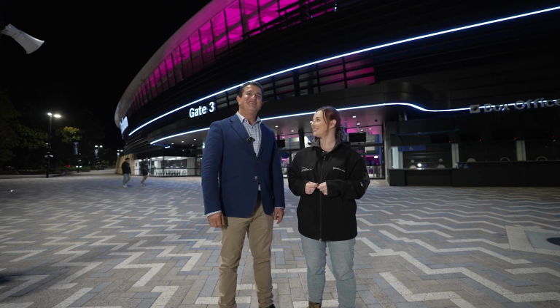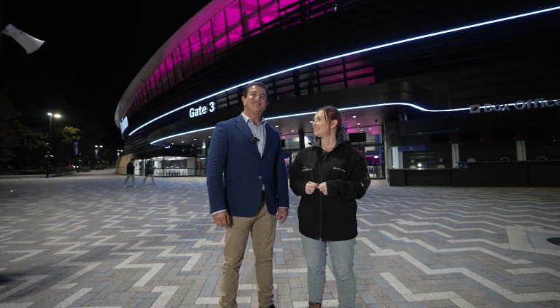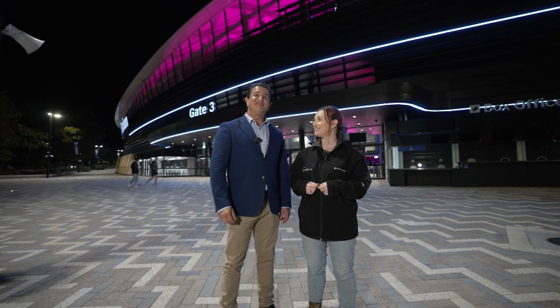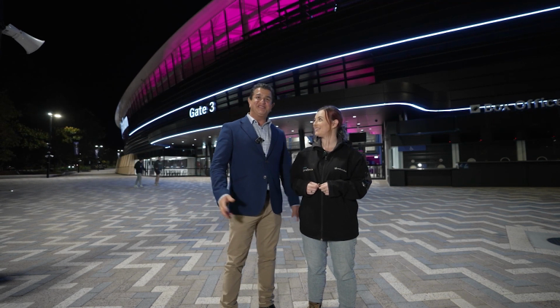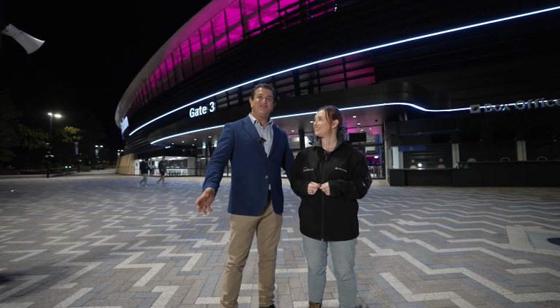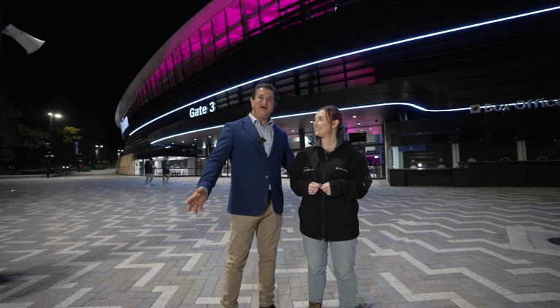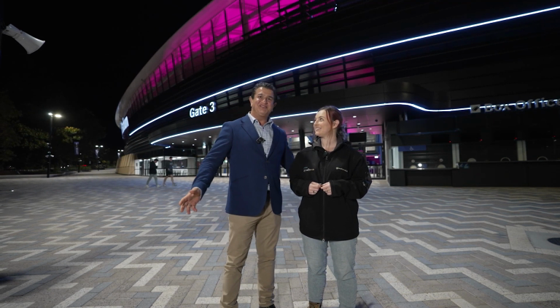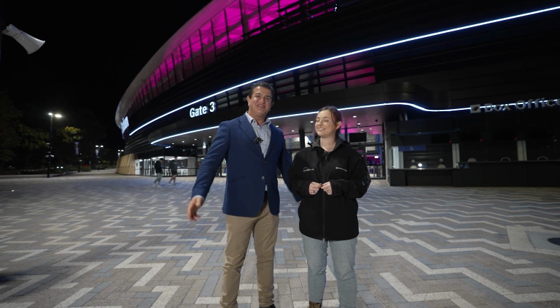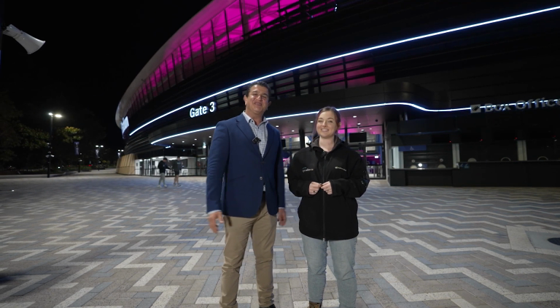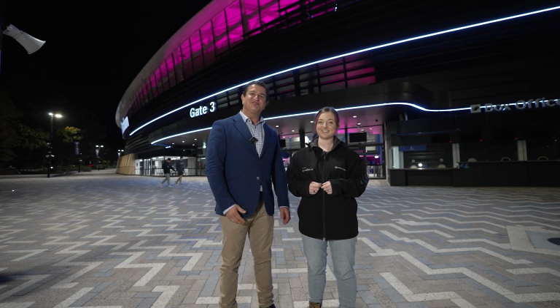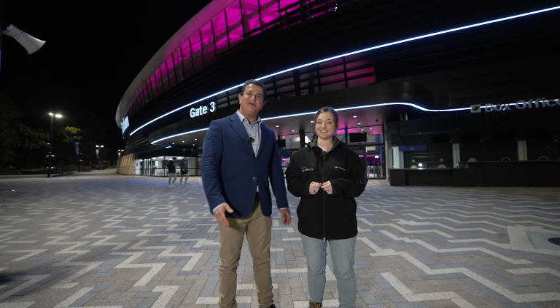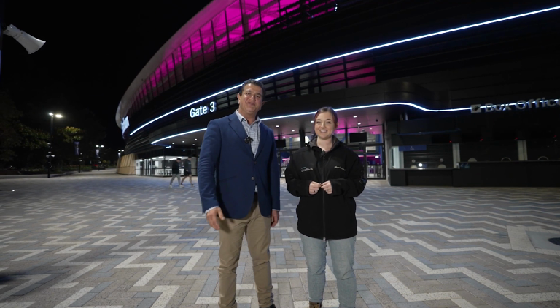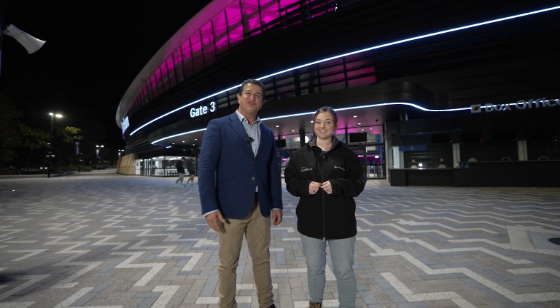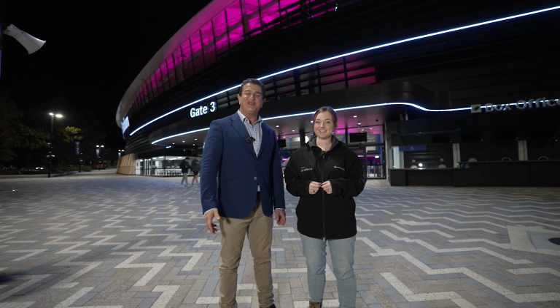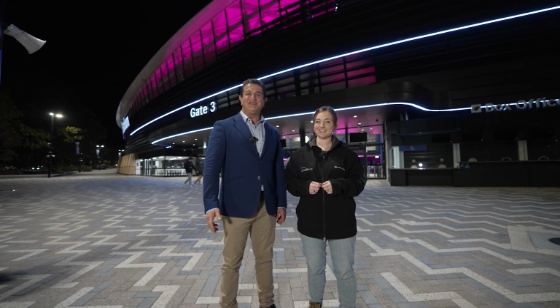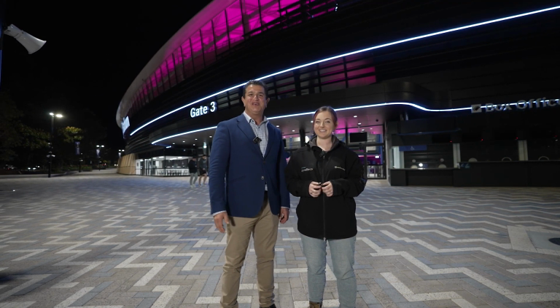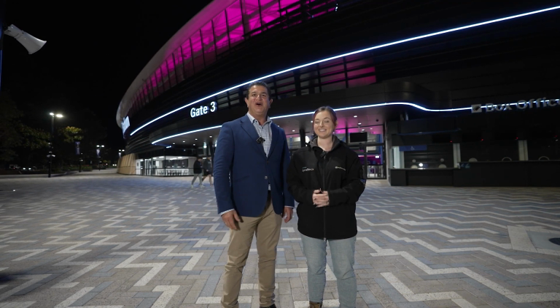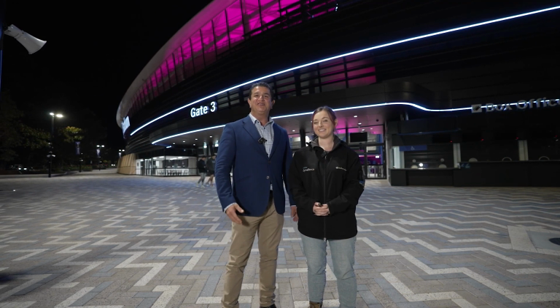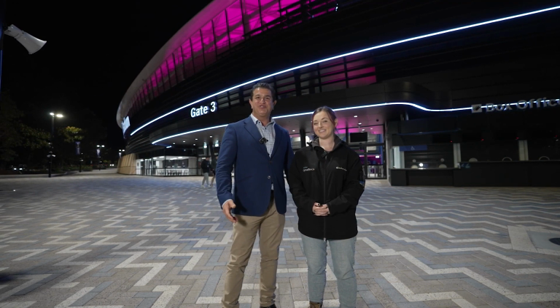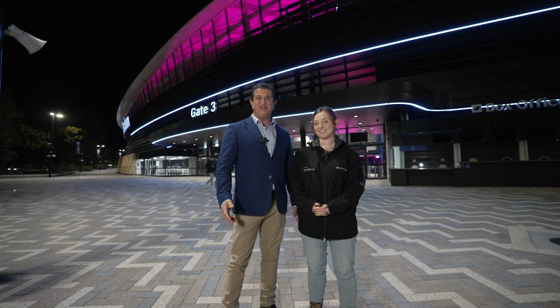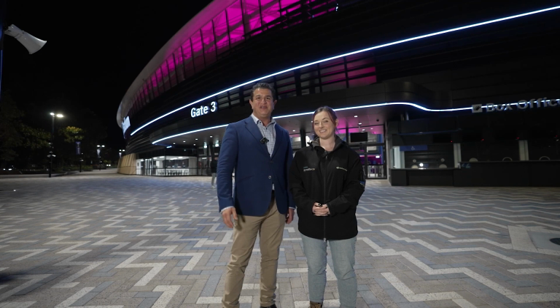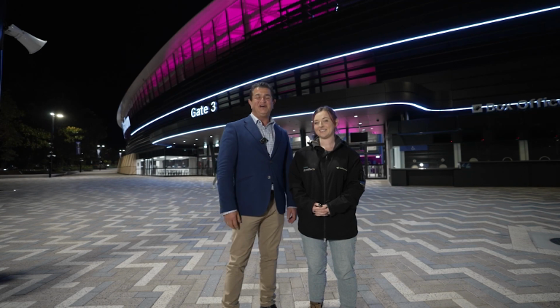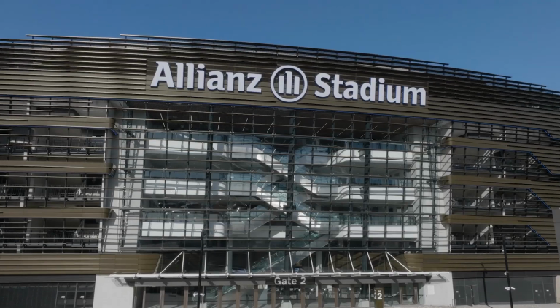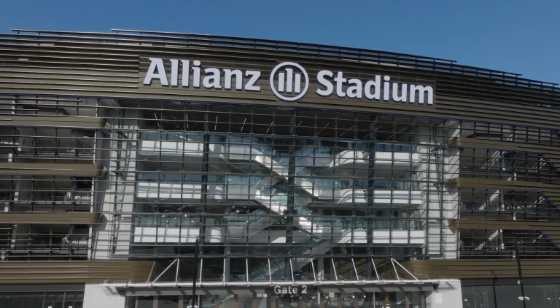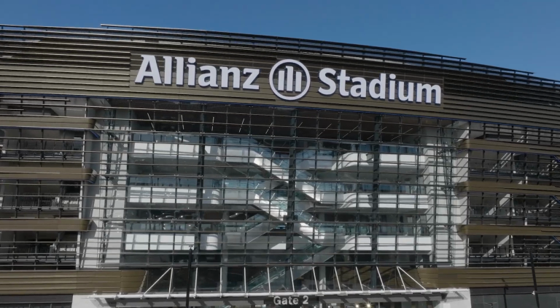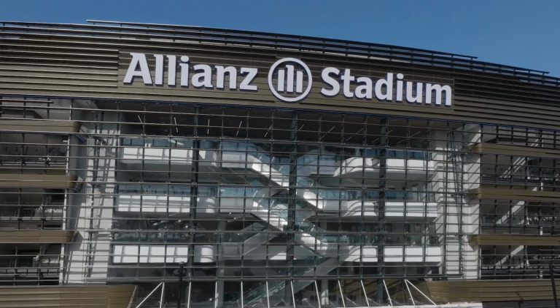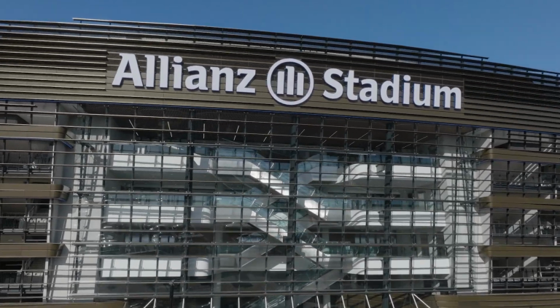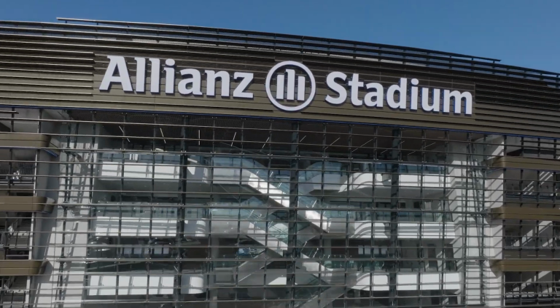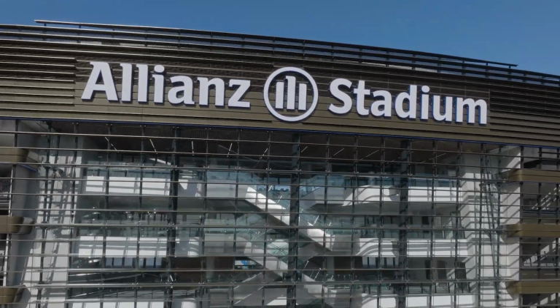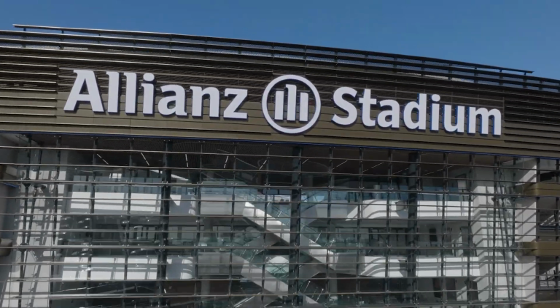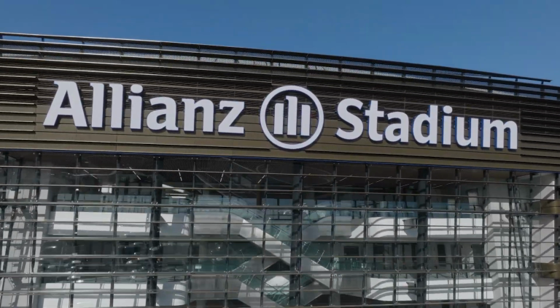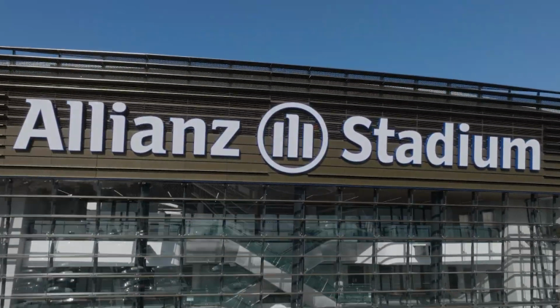So that's it from us. Thank you so much for joining us on this journey of Allianz Stadium. Bye for now.